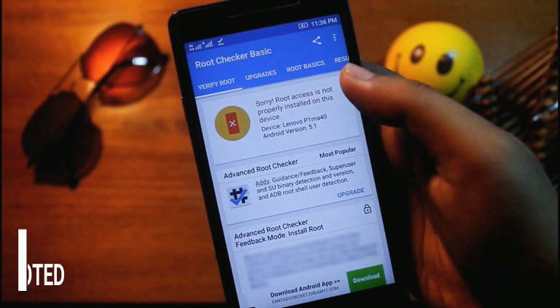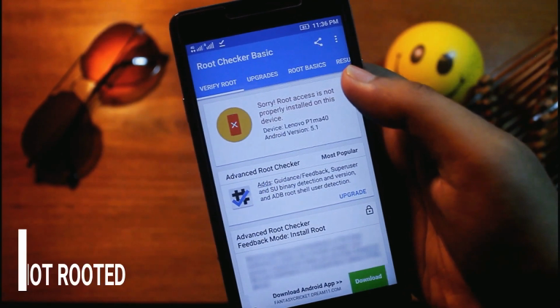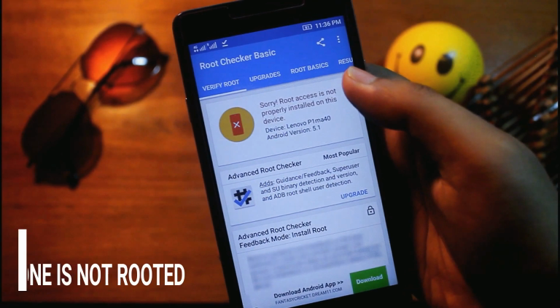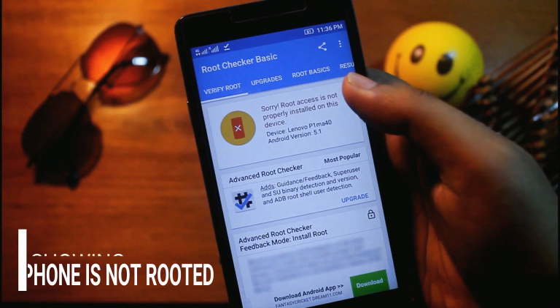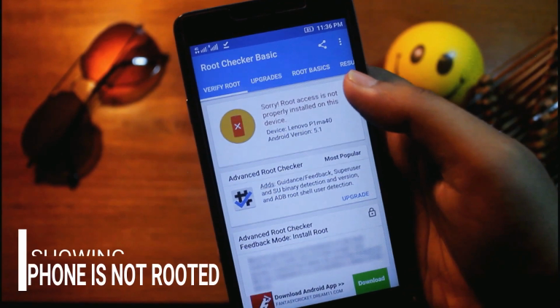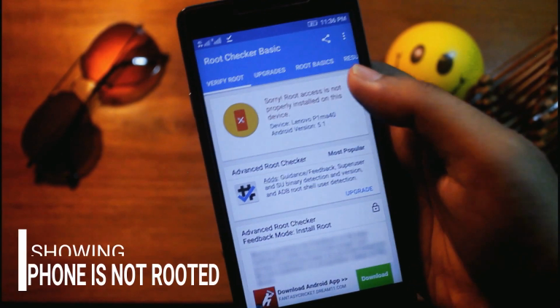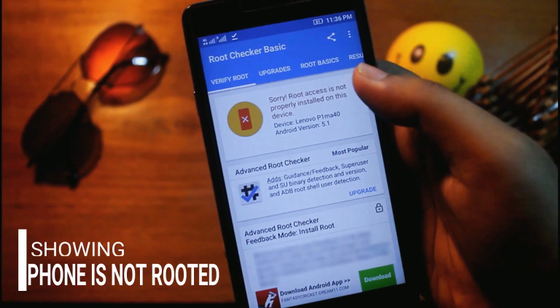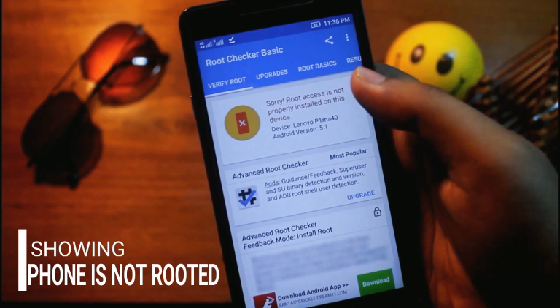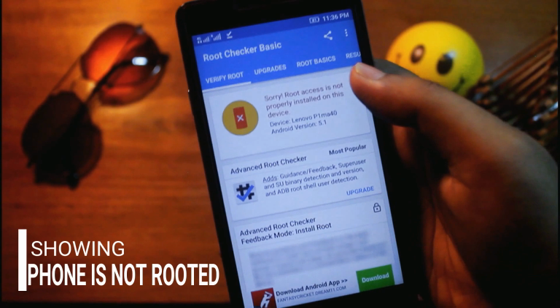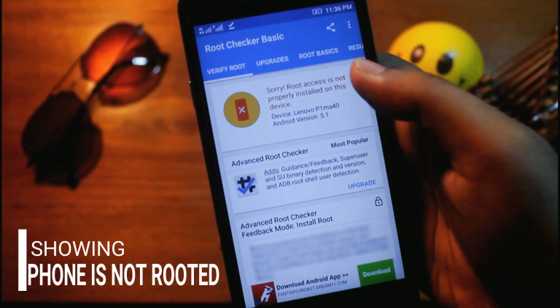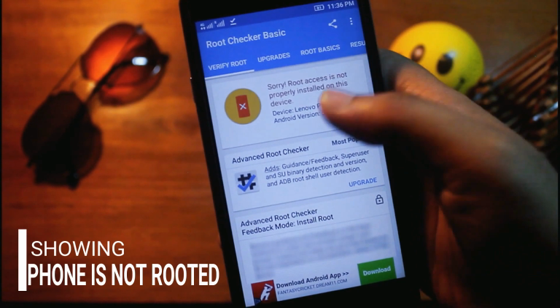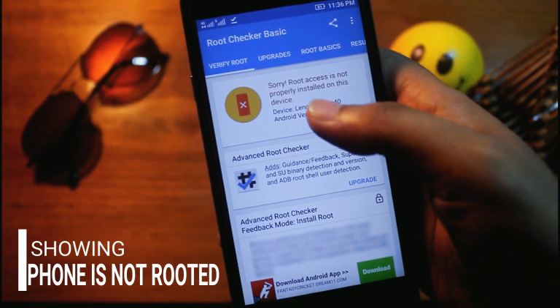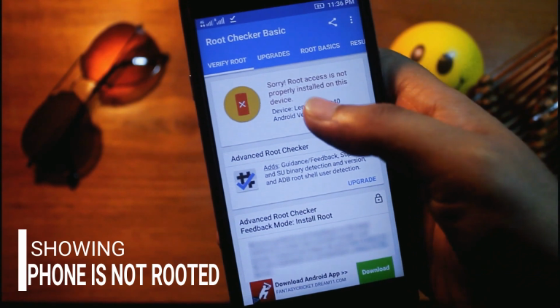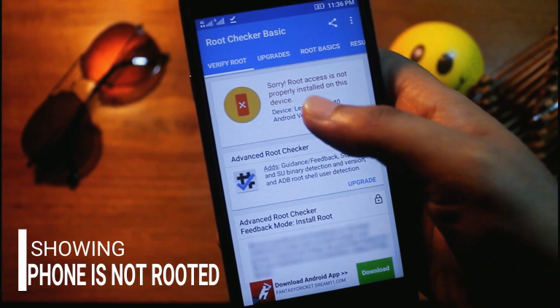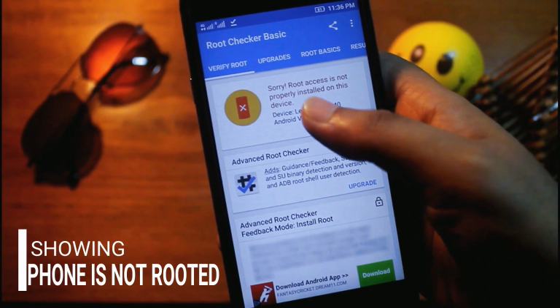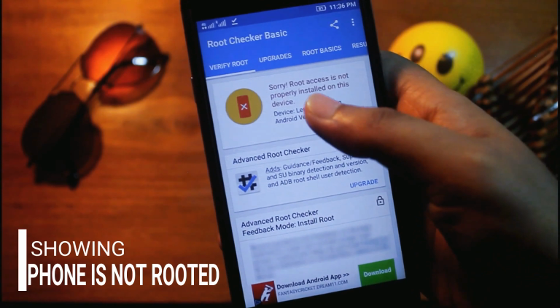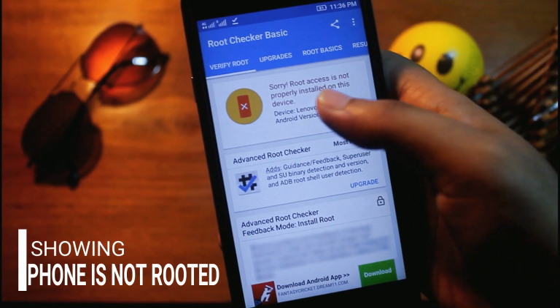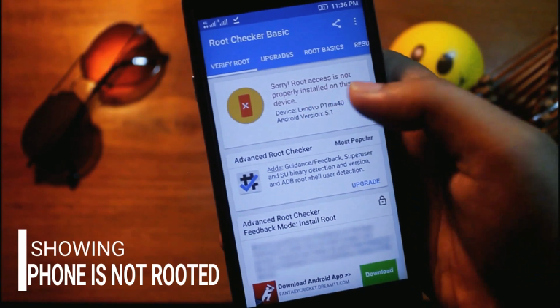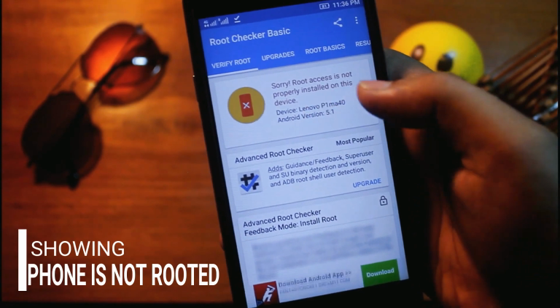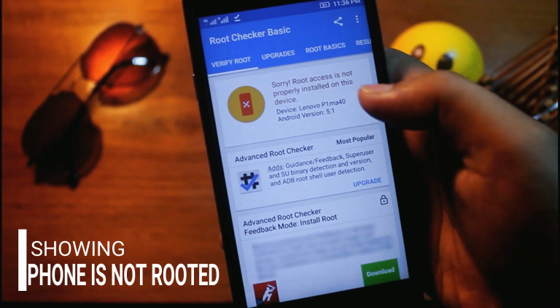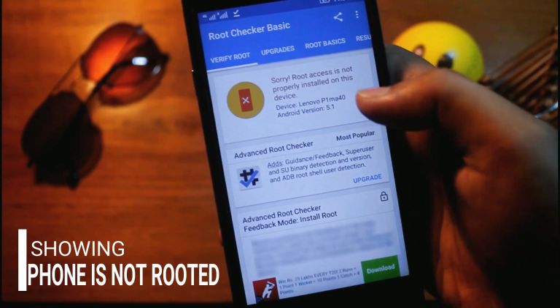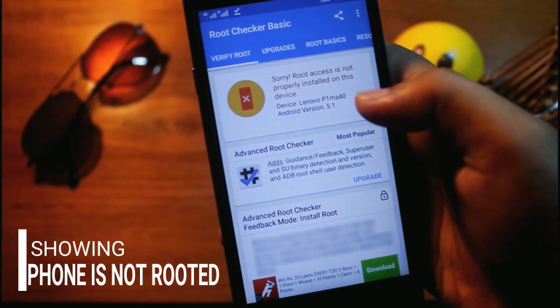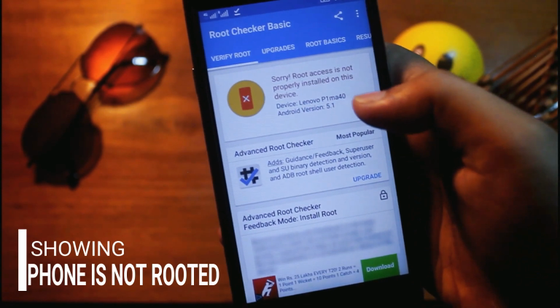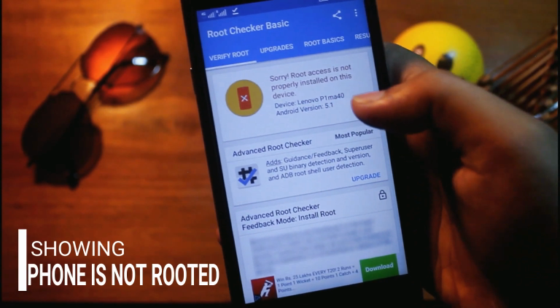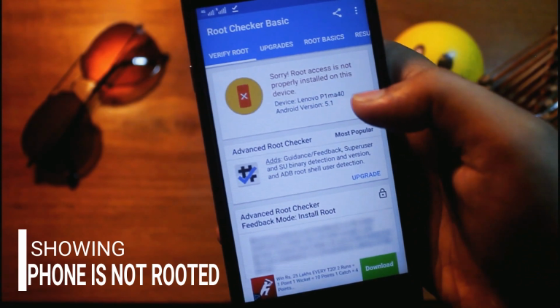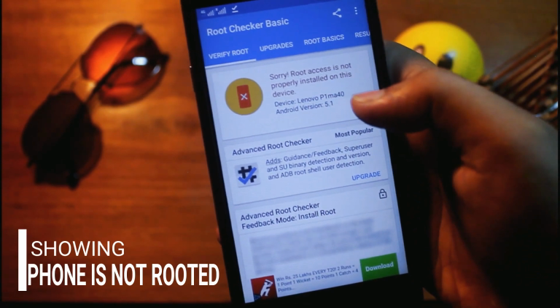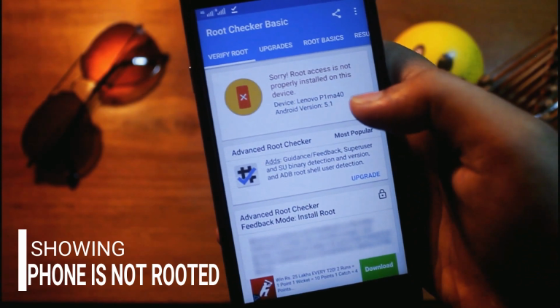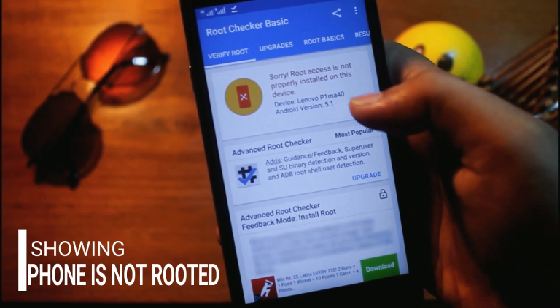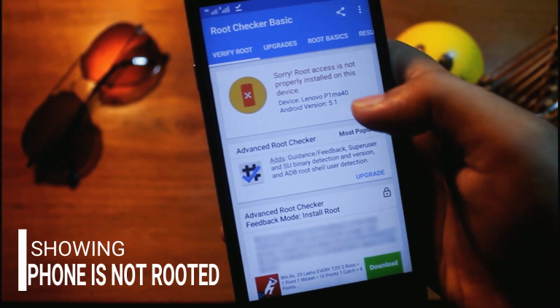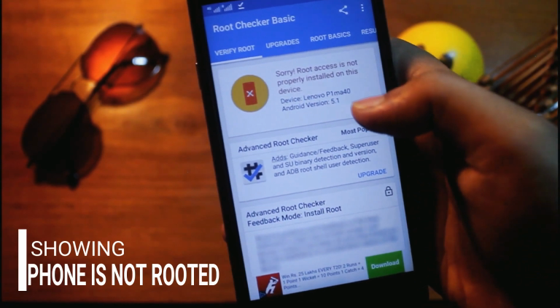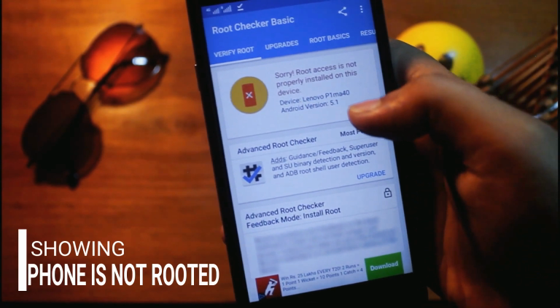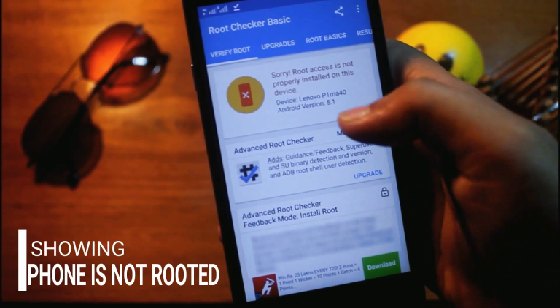It's showing: 'Sorry, root access is not properly installed on this device.'